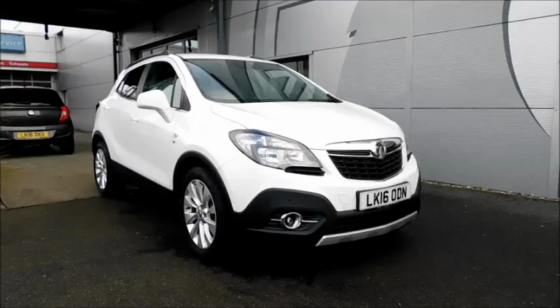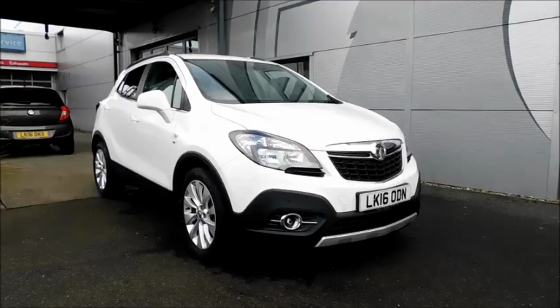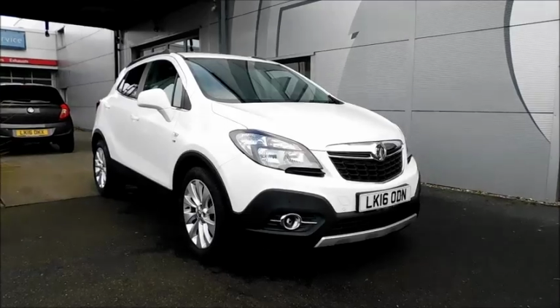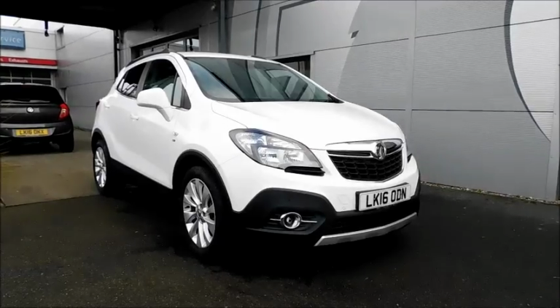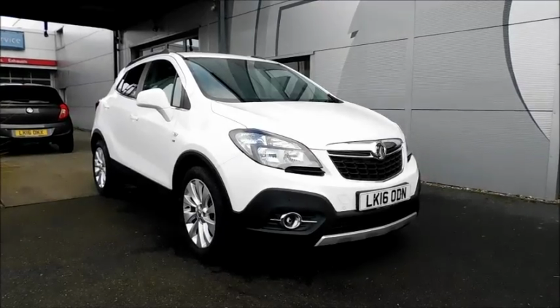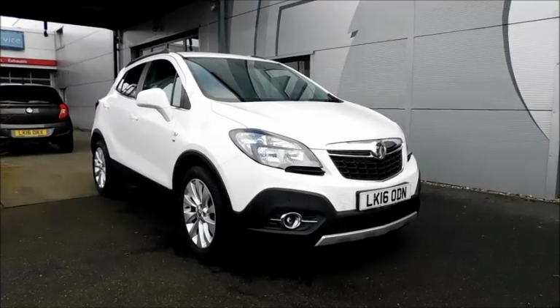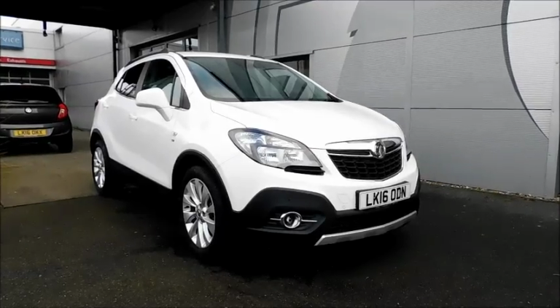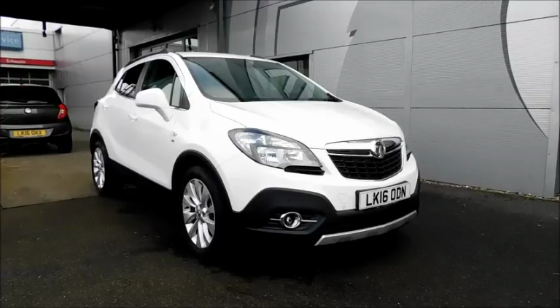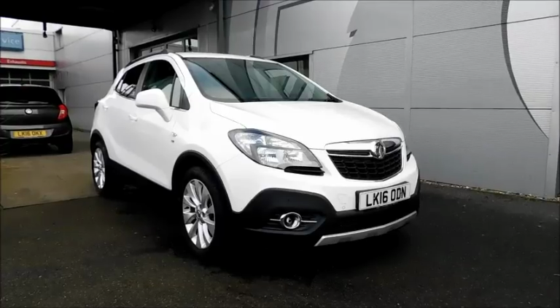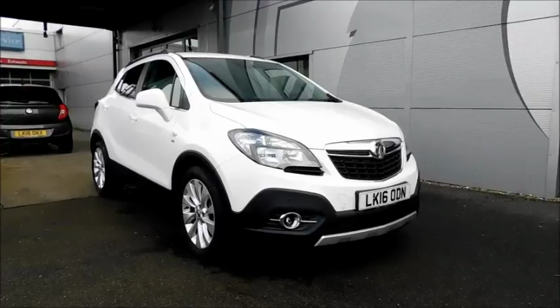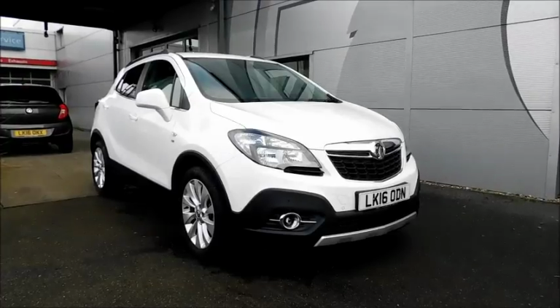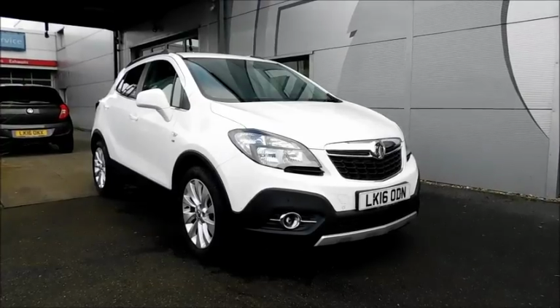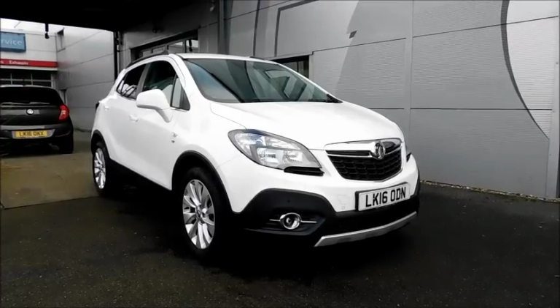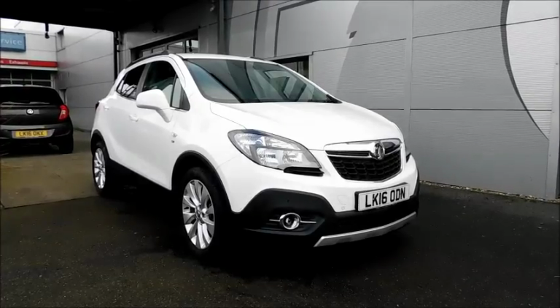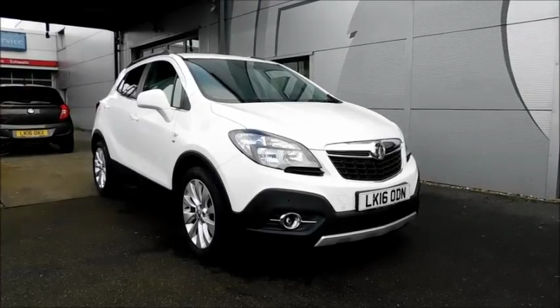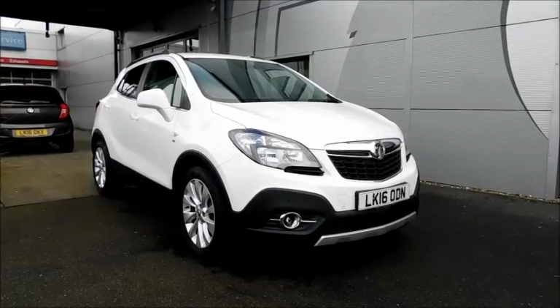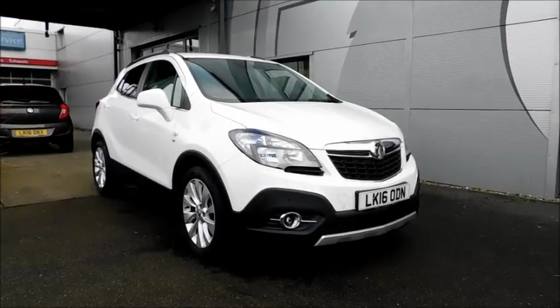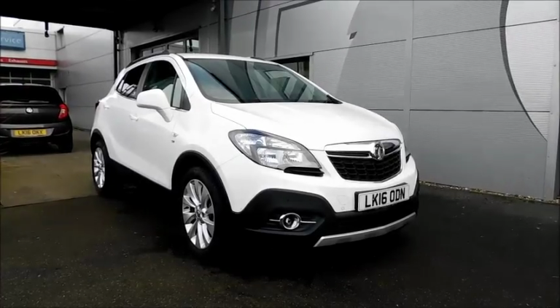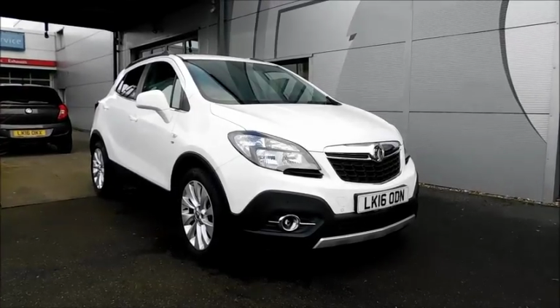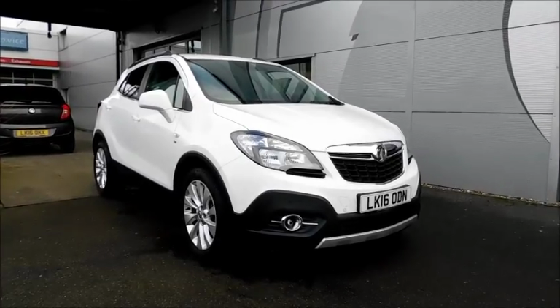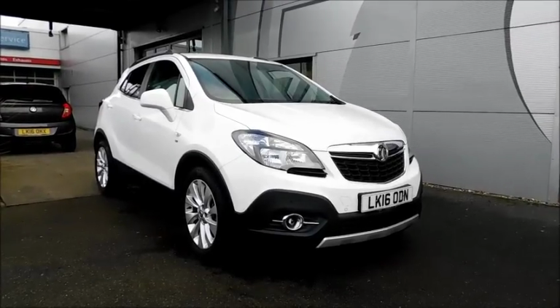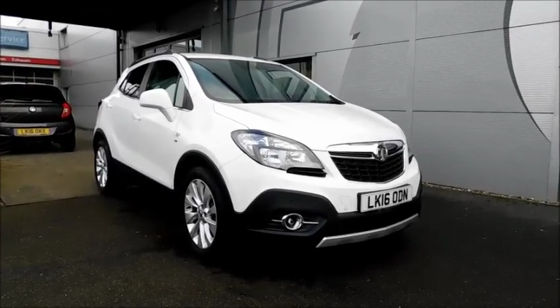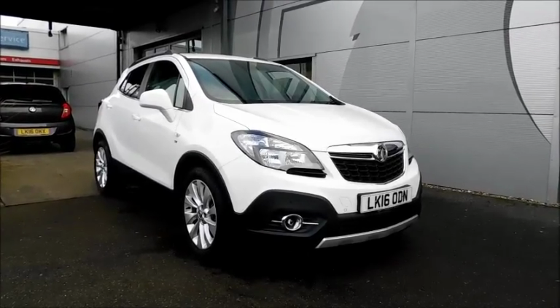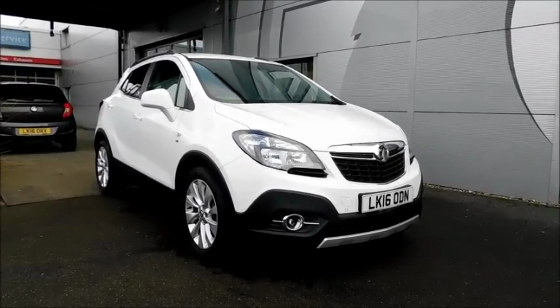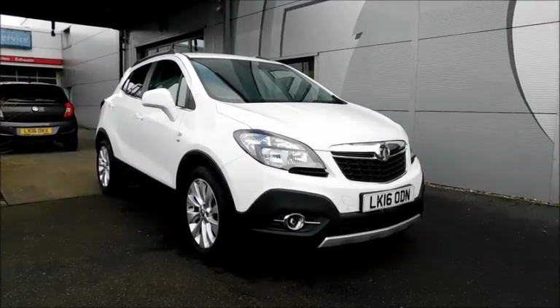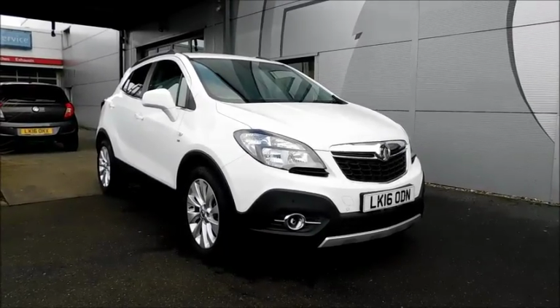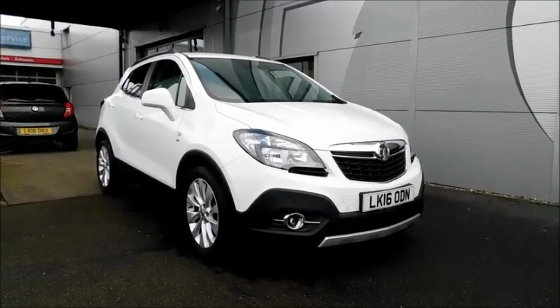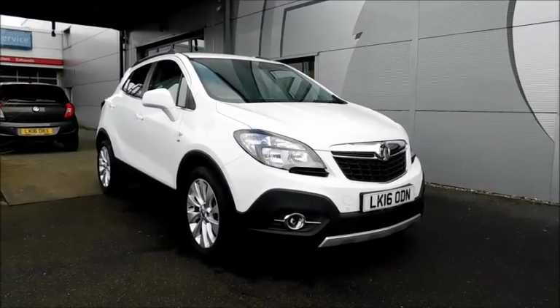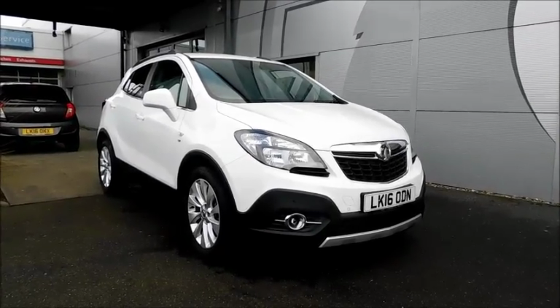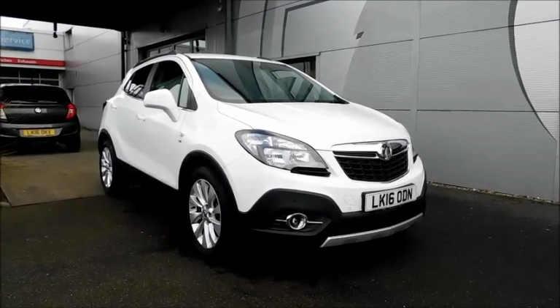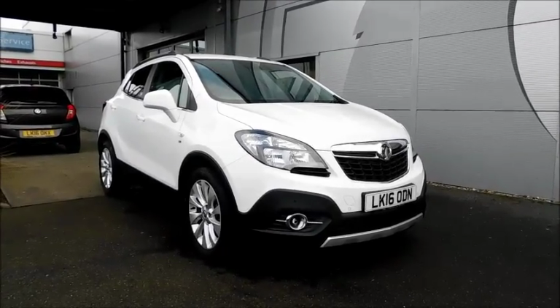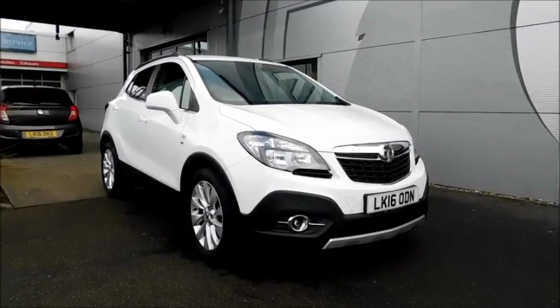Welcome to Now Vauxhall. Here today we have a Vauxhall Mokka SE with a 1.4 petrol engine, fitted with 5 doors and an automatic transmission.